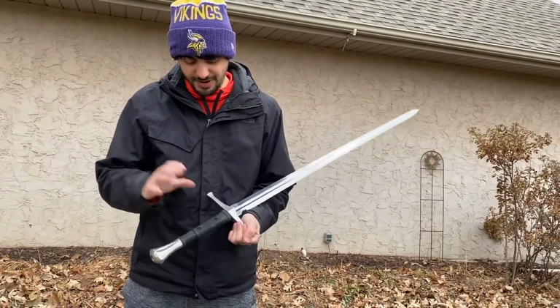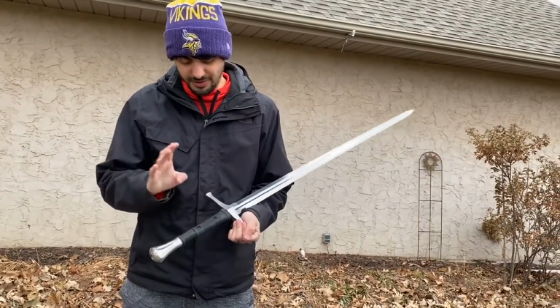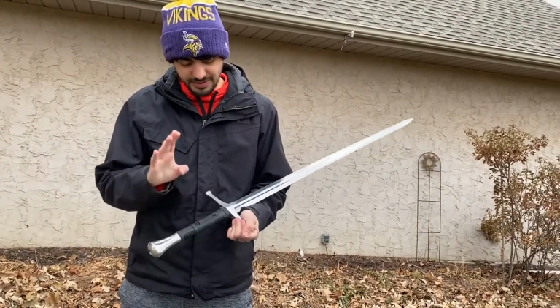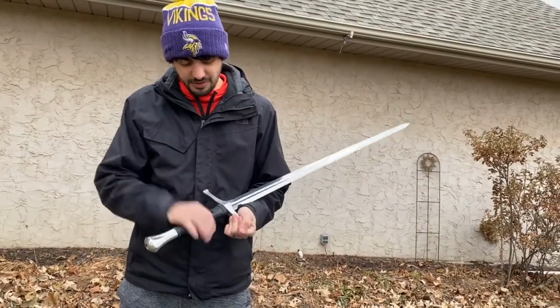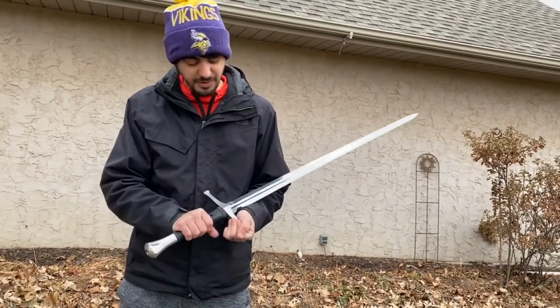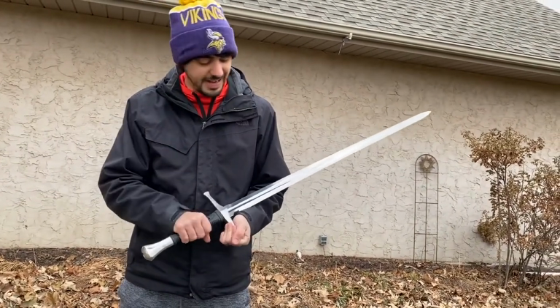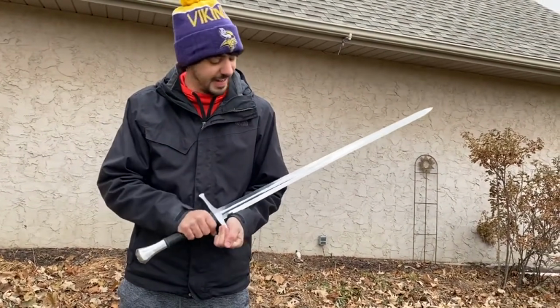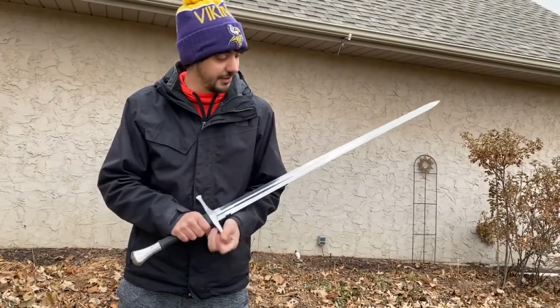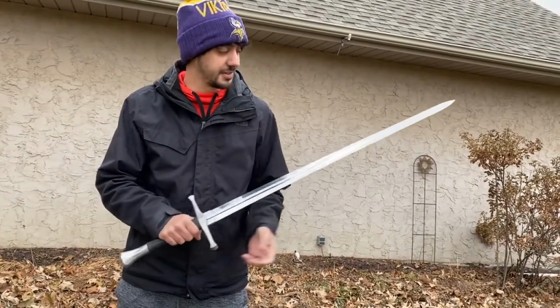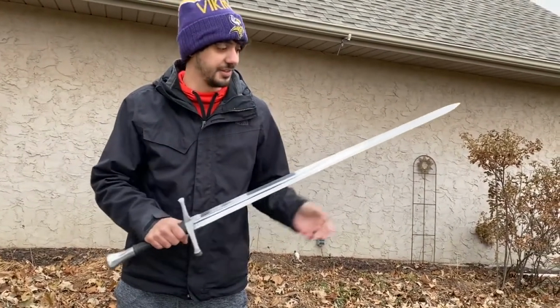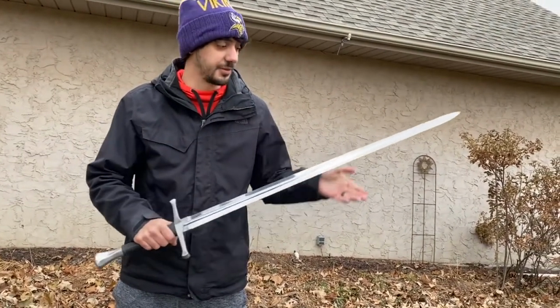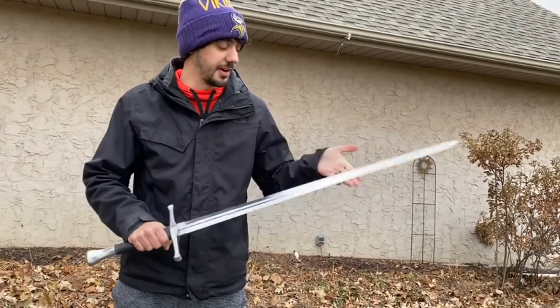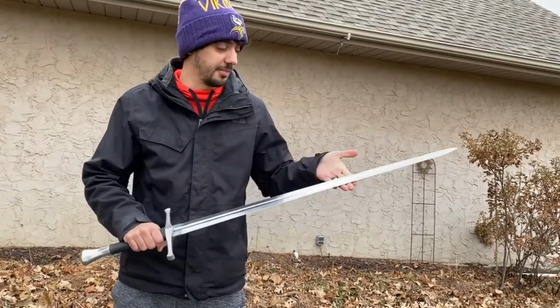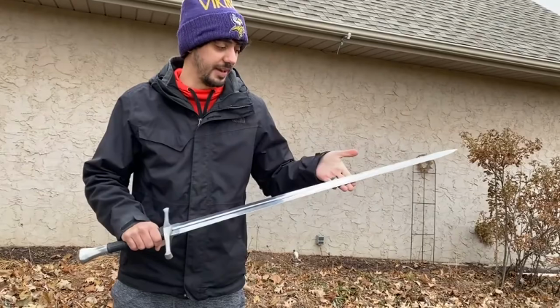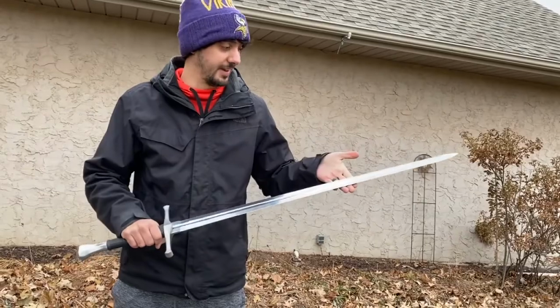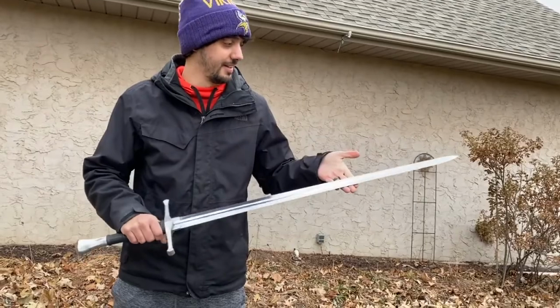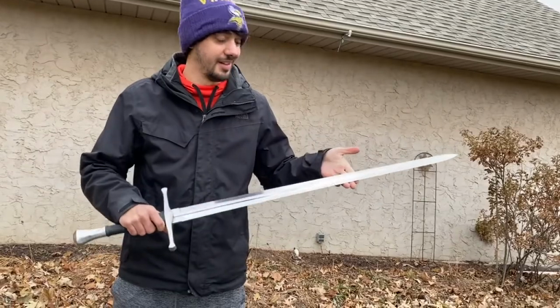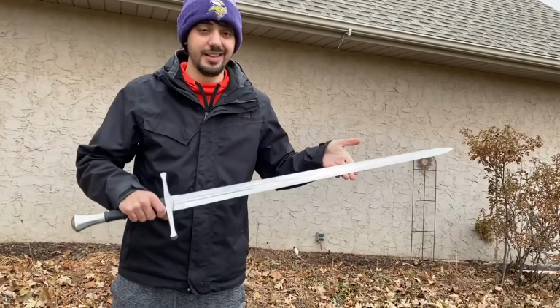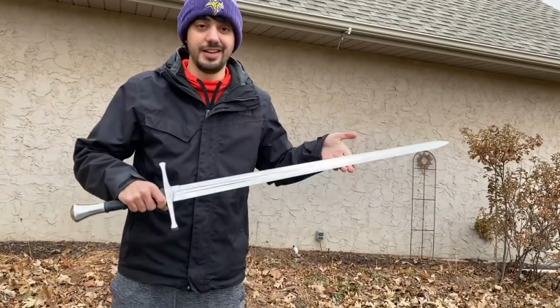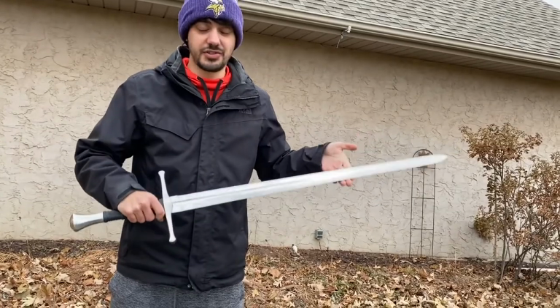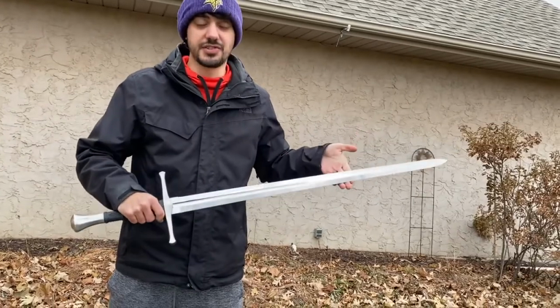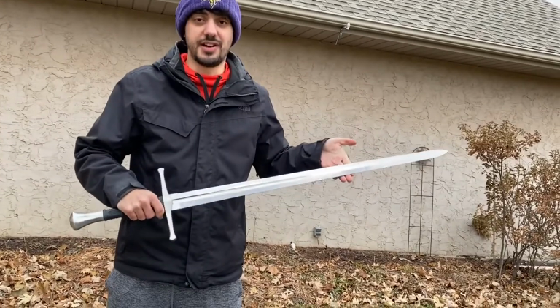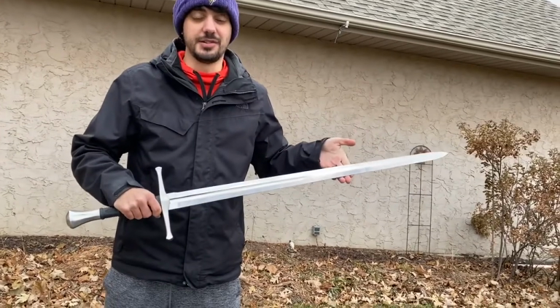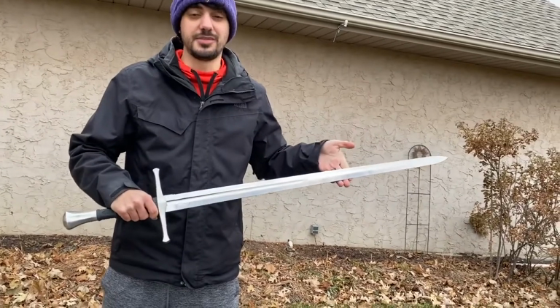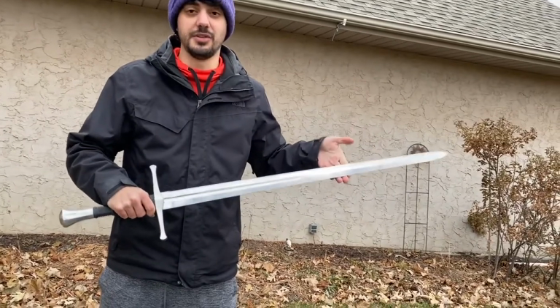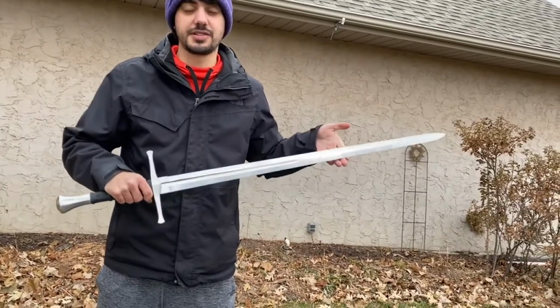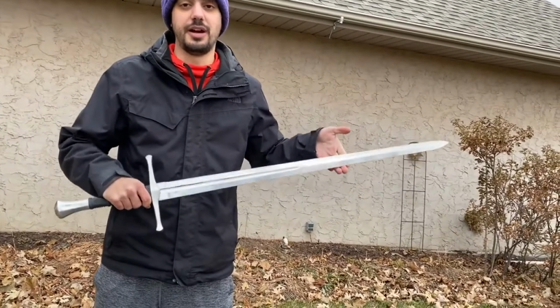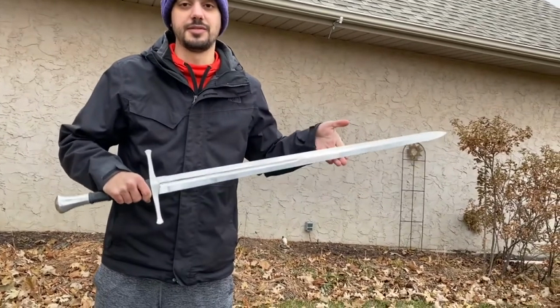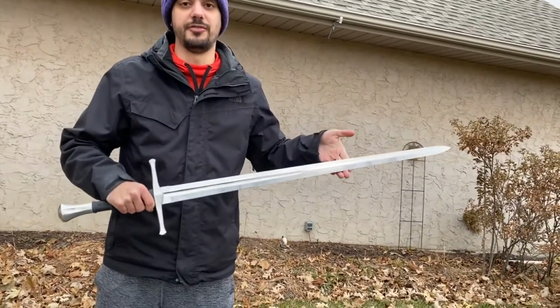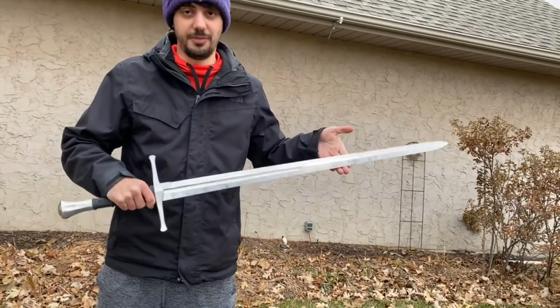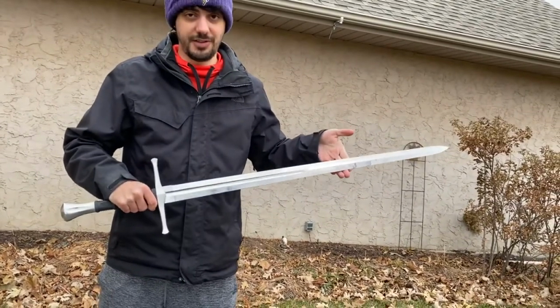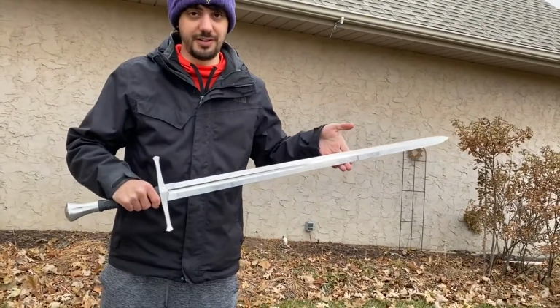Everything down to the black handle to this great blade — it's just awesome. So let's go have some fun with it.